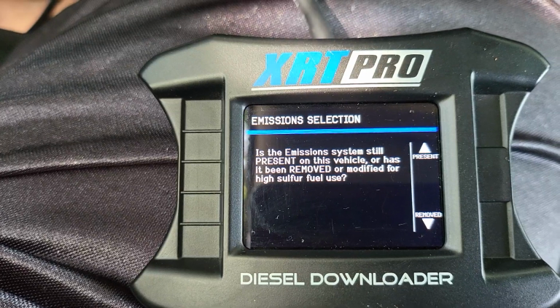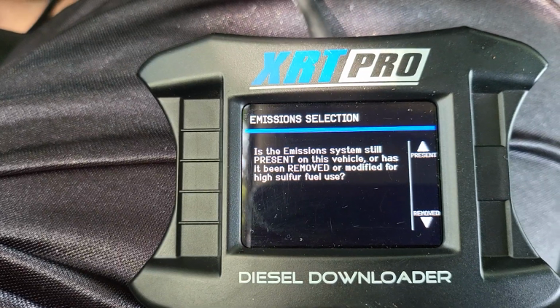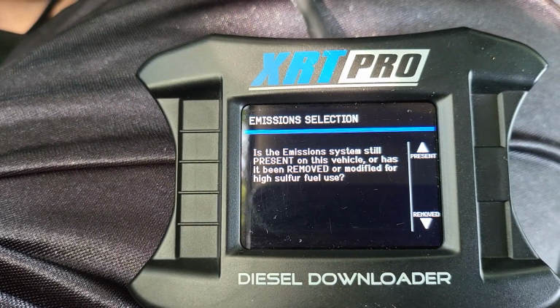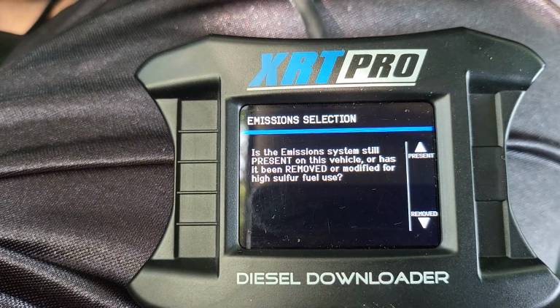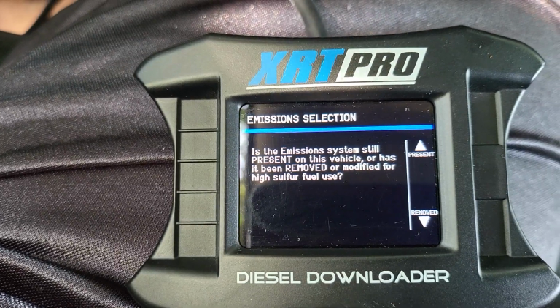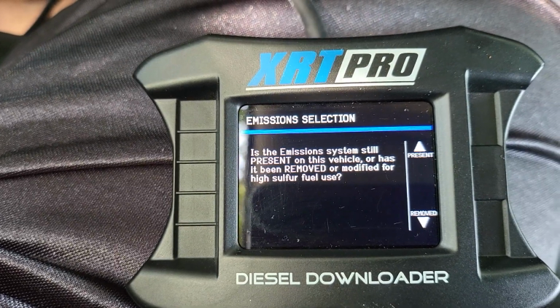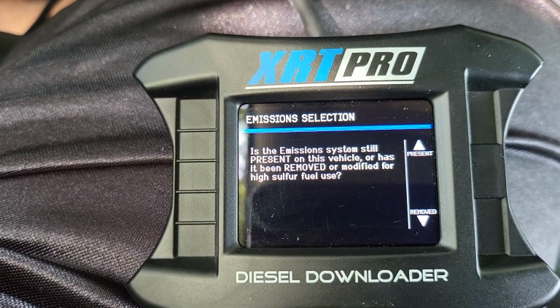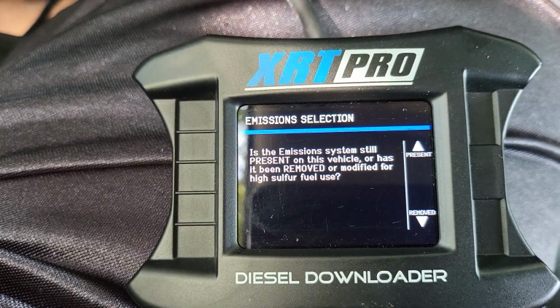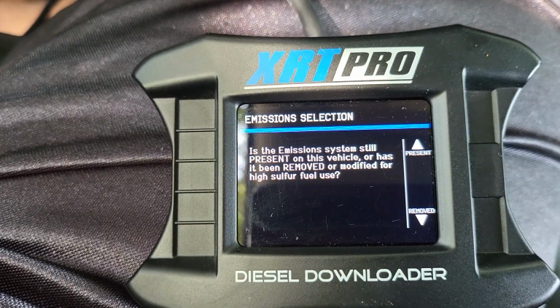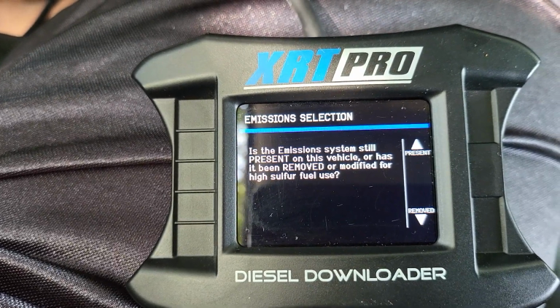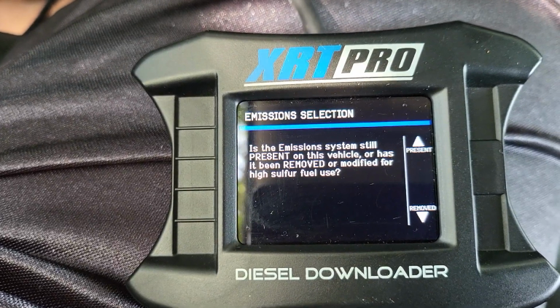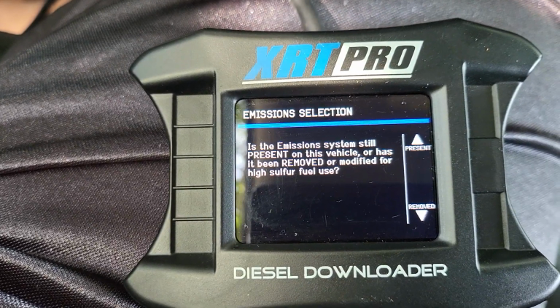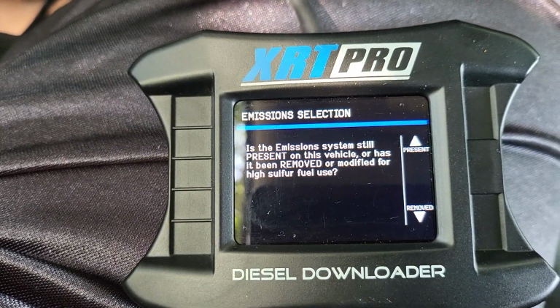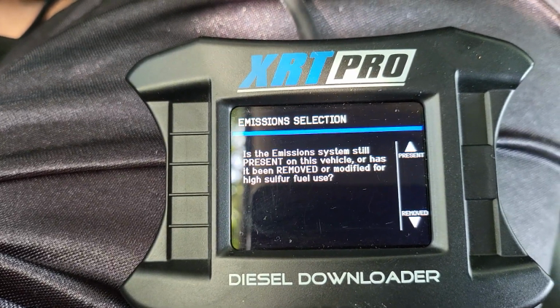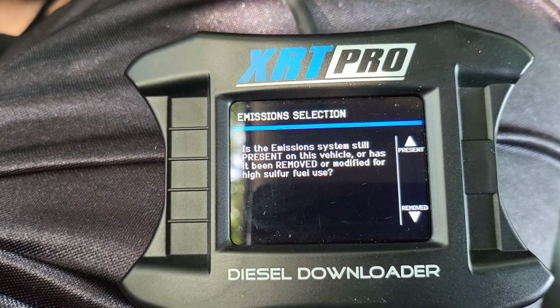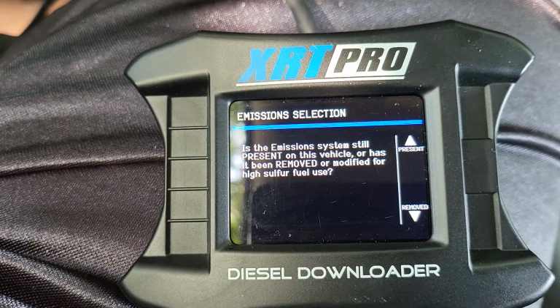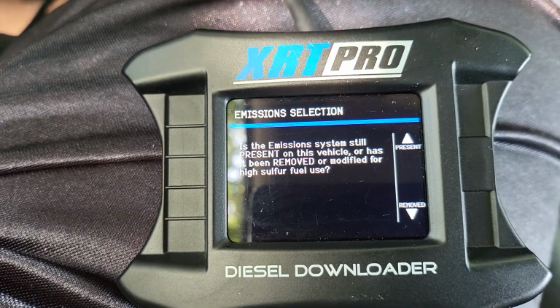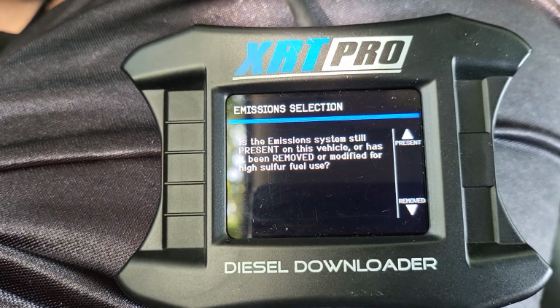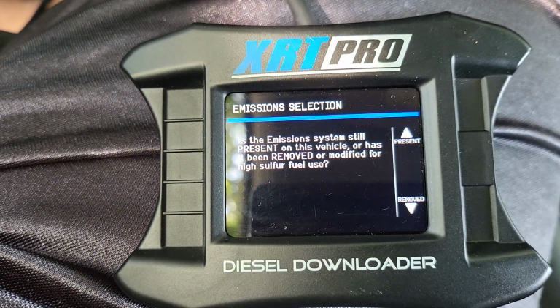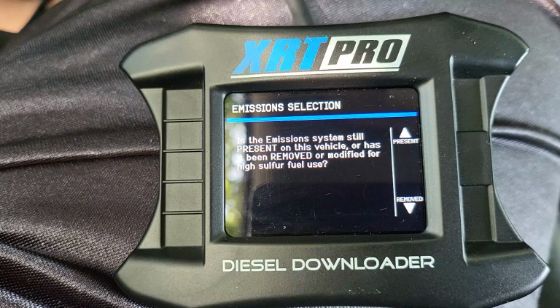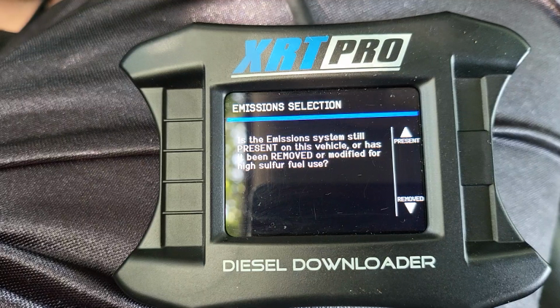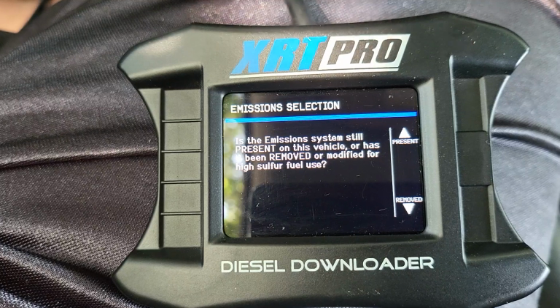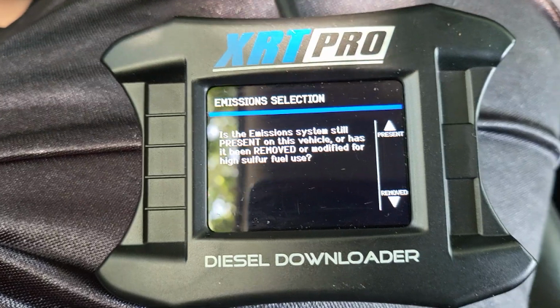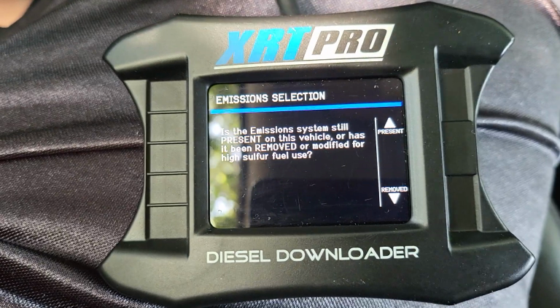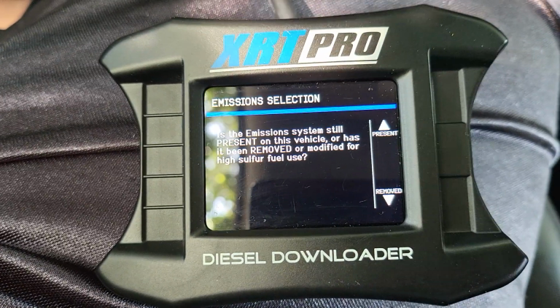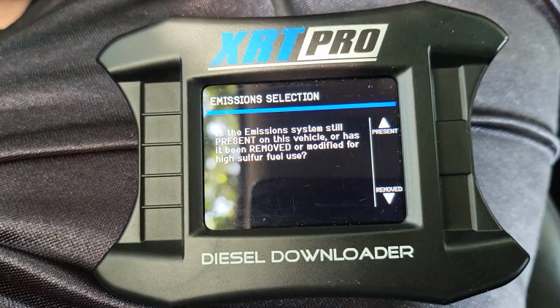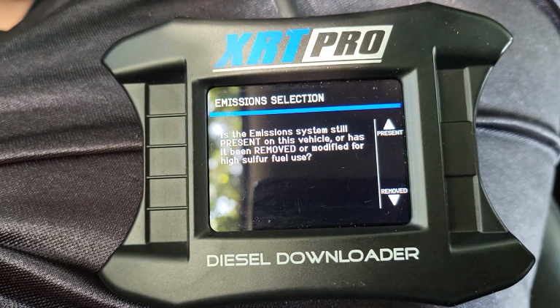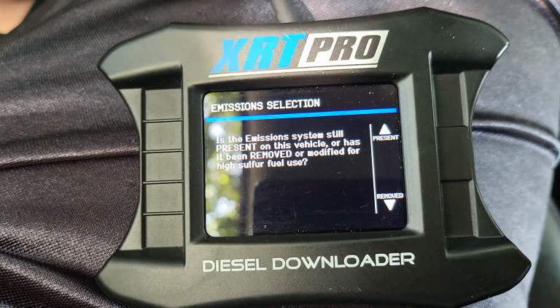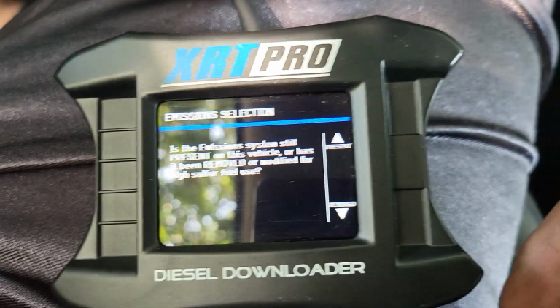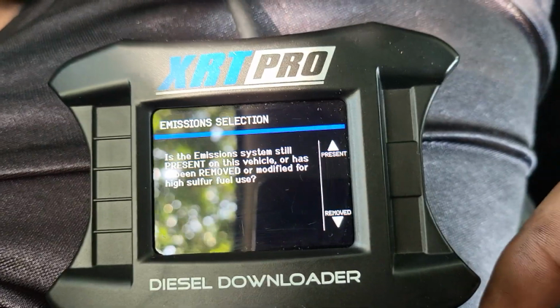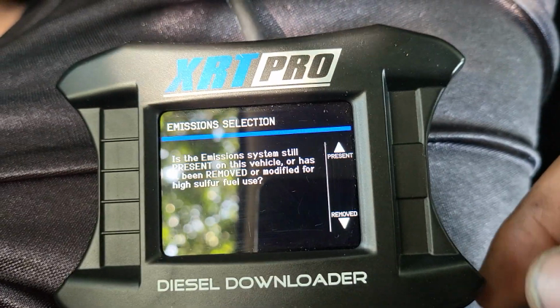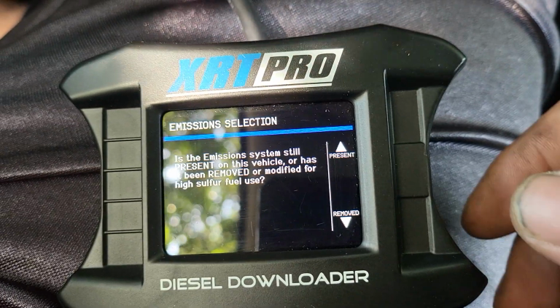'Is the emission system still present in the vehicle or has it been removed?' I just removed it this morning, so — removed.